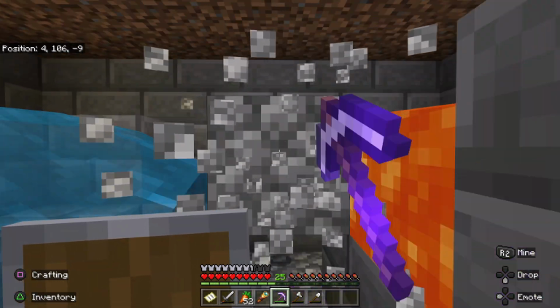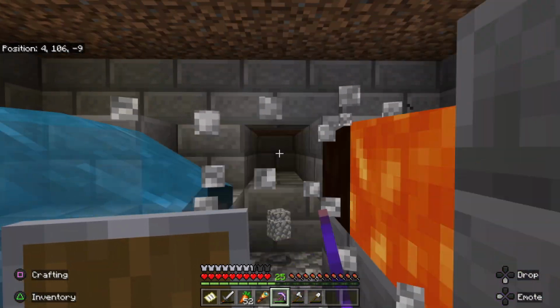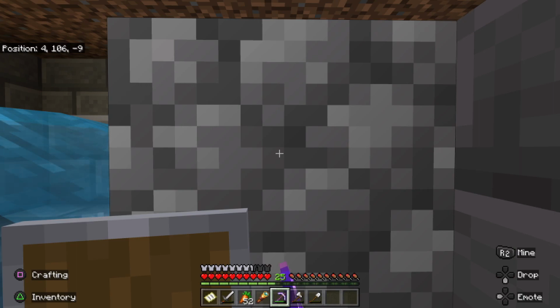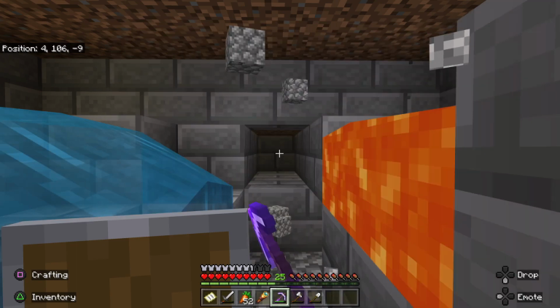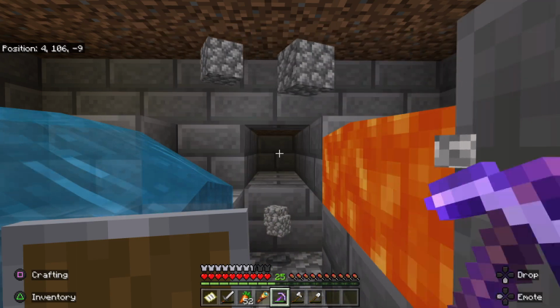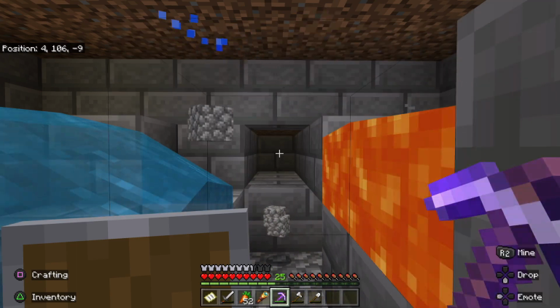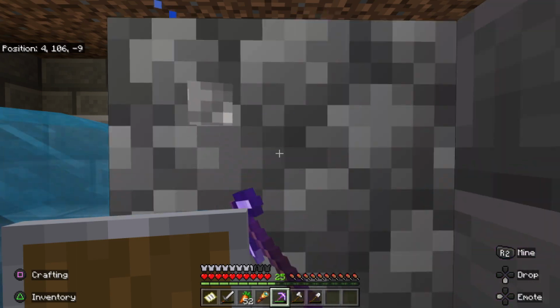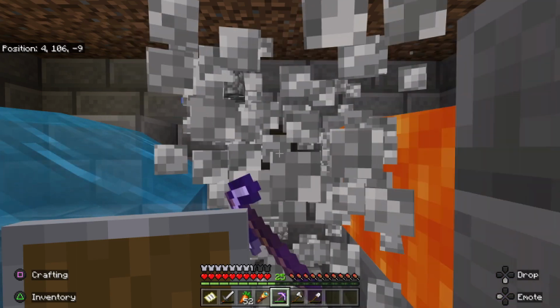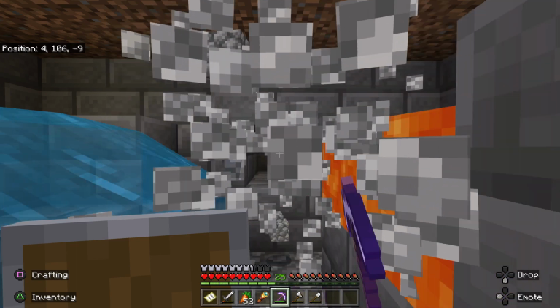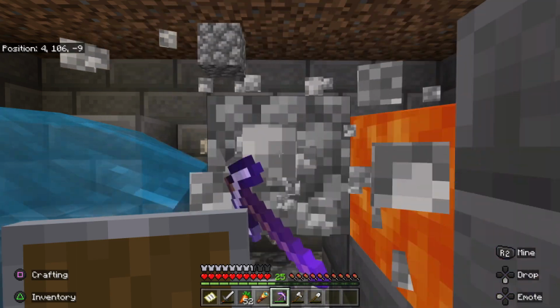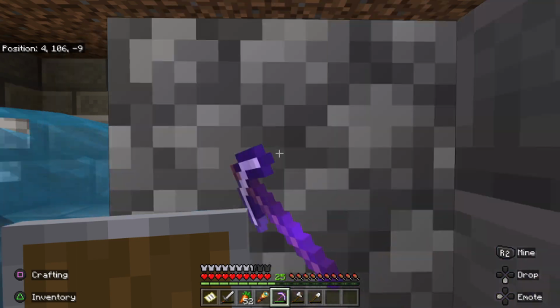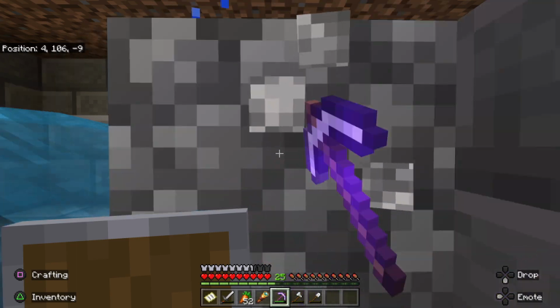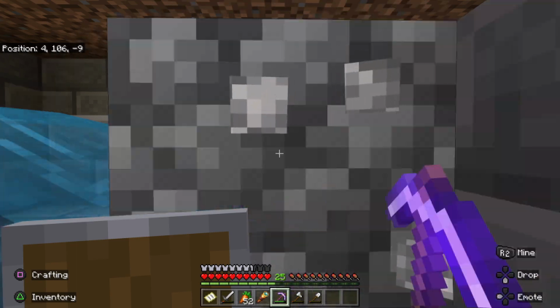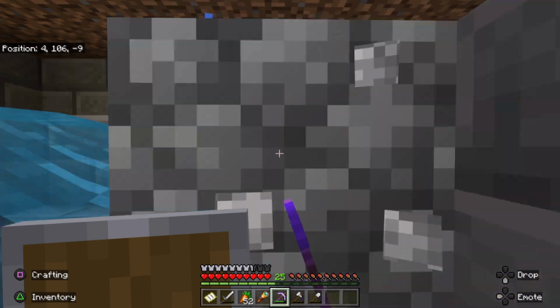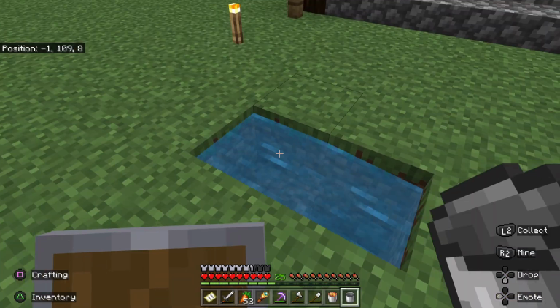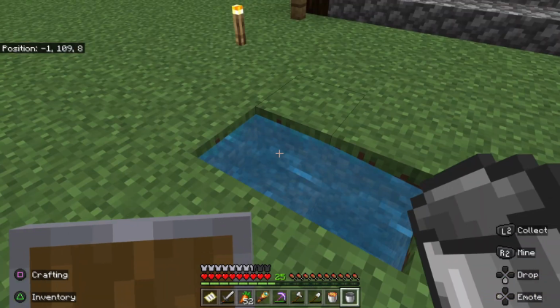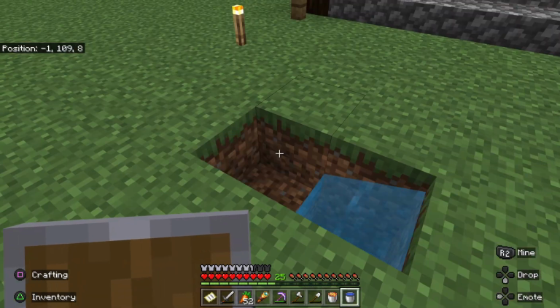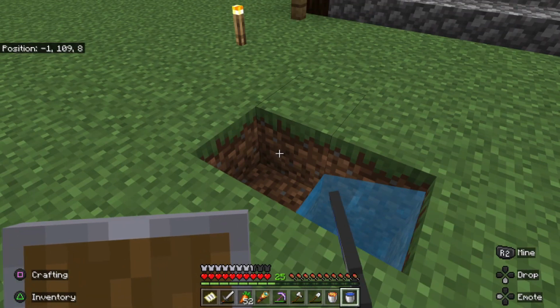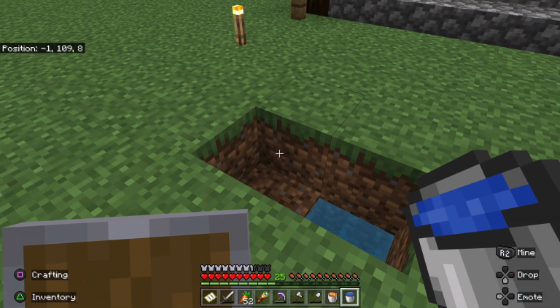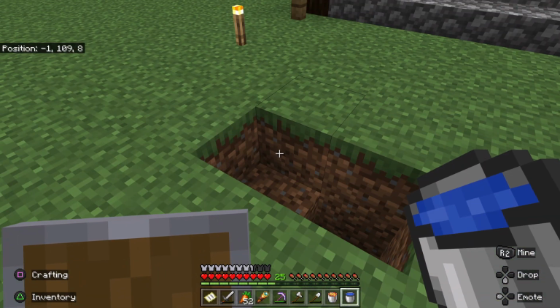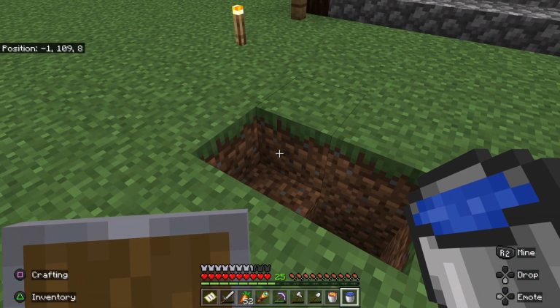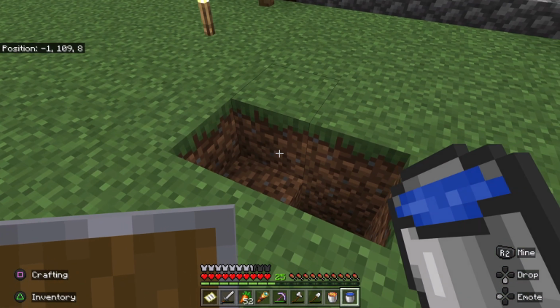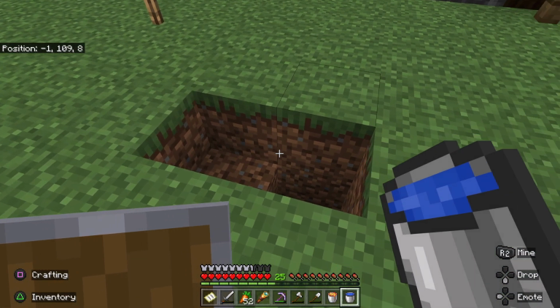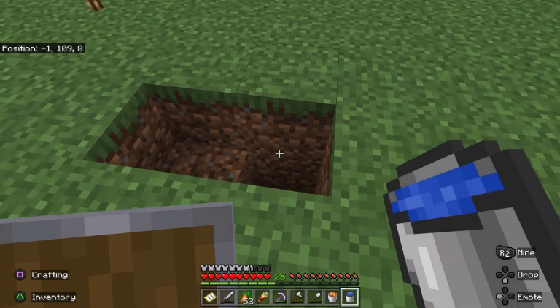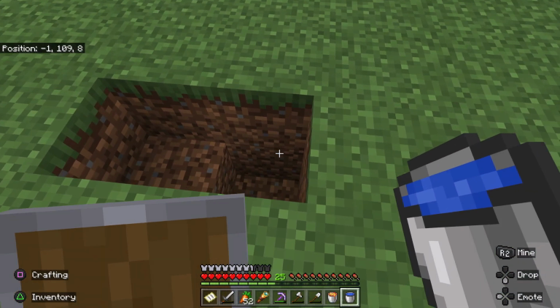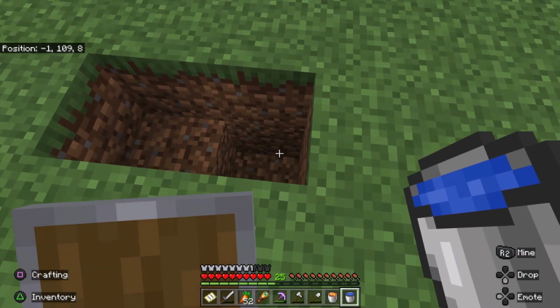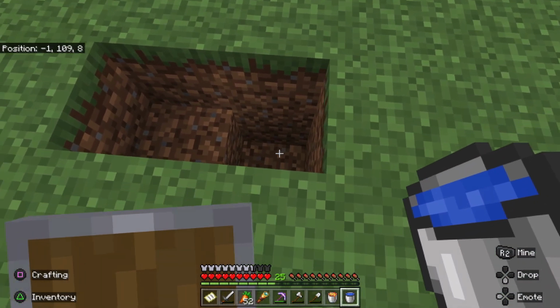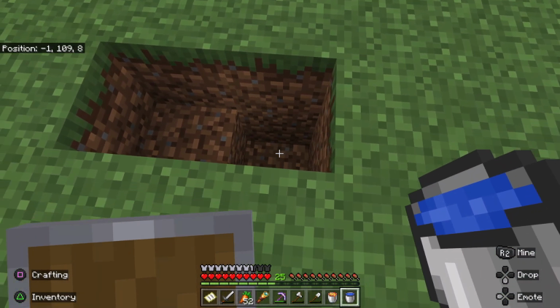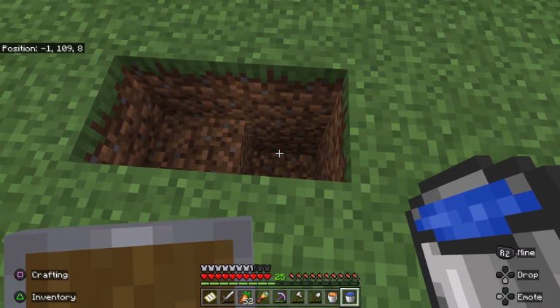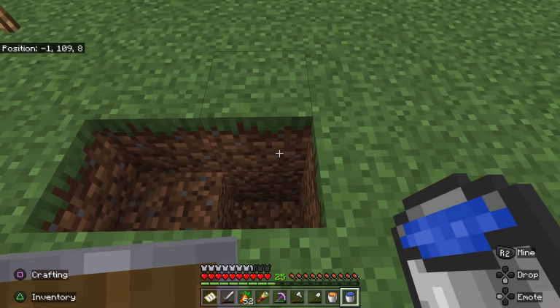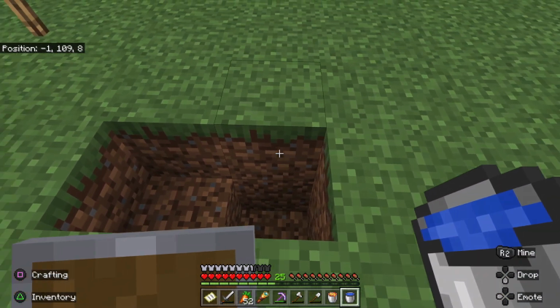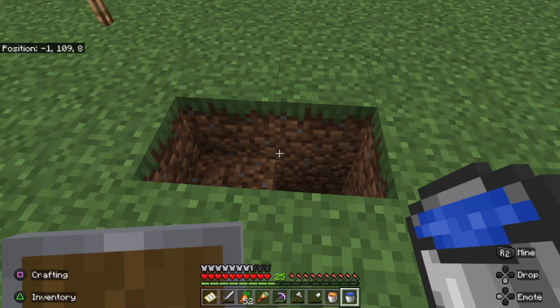So now I'm going to show you how to build one of your own — it's super simple. All you need is one bucket of lava and one bucket of water.